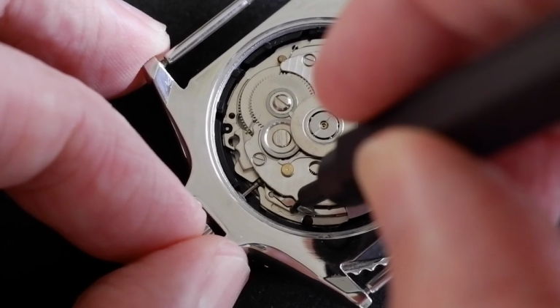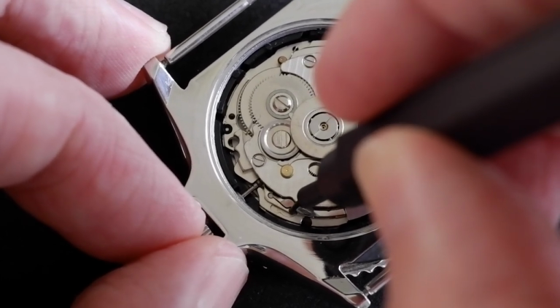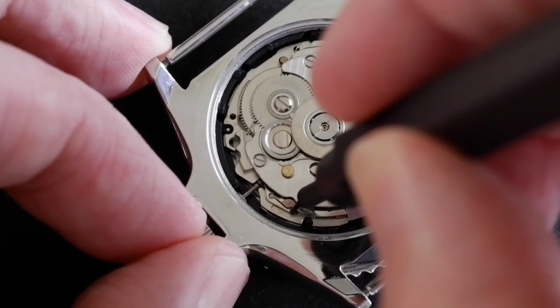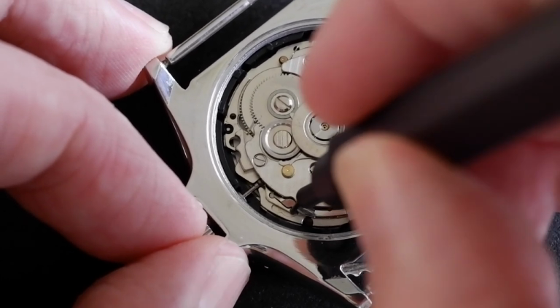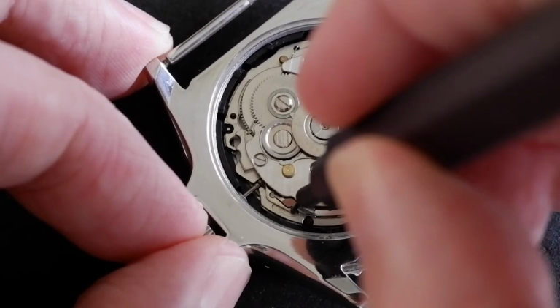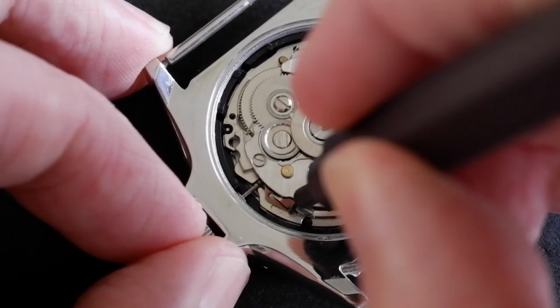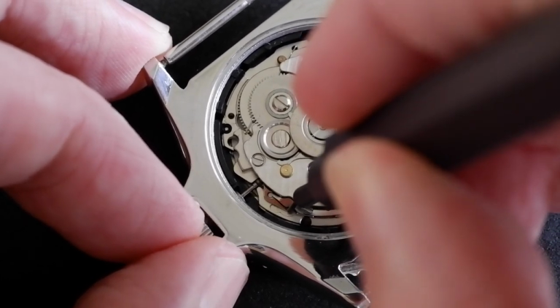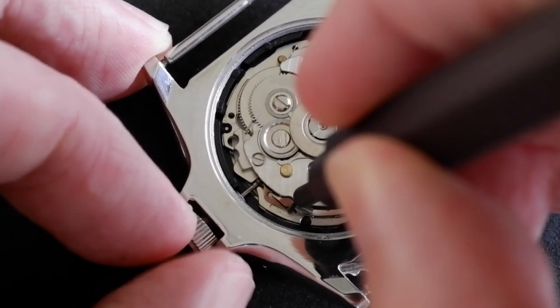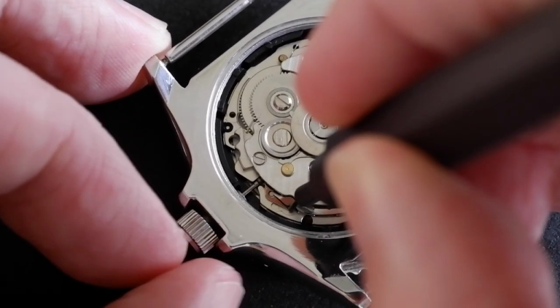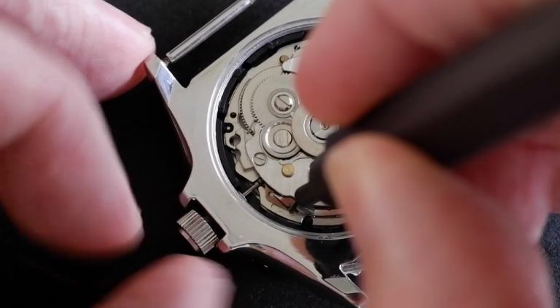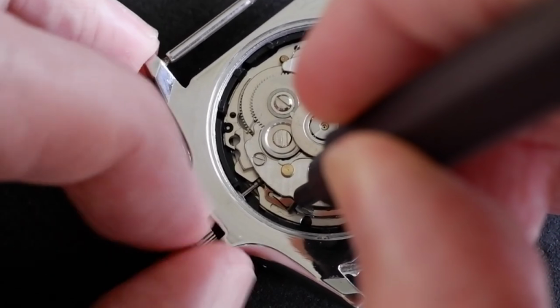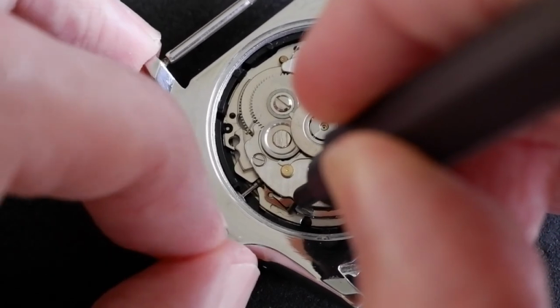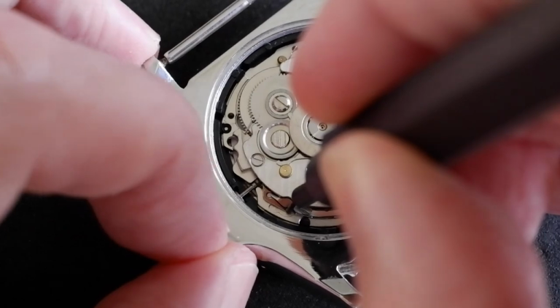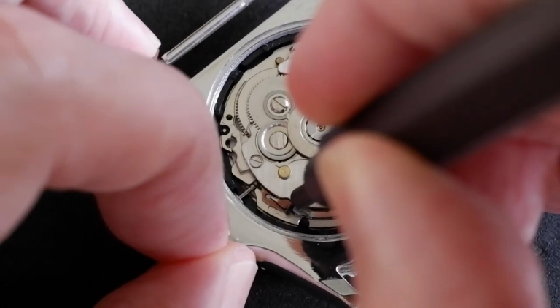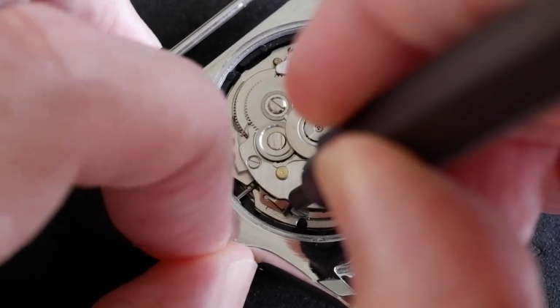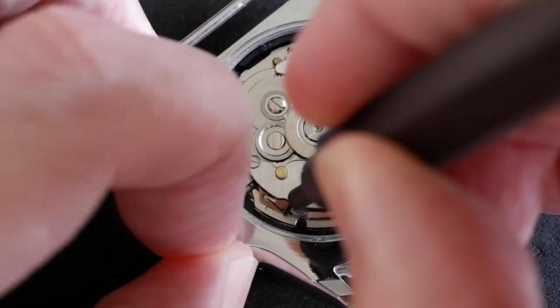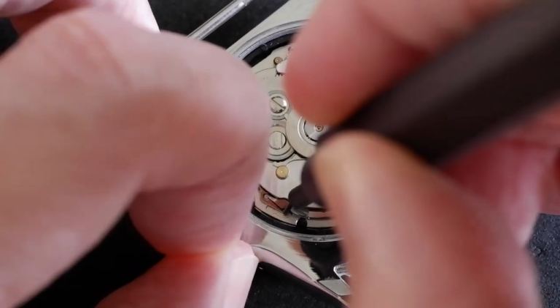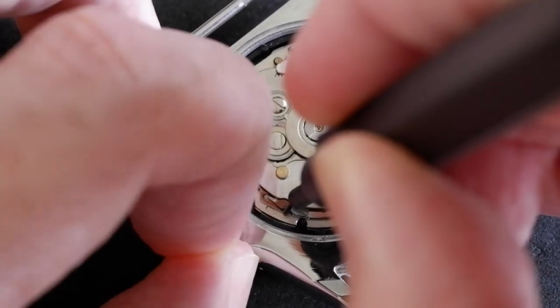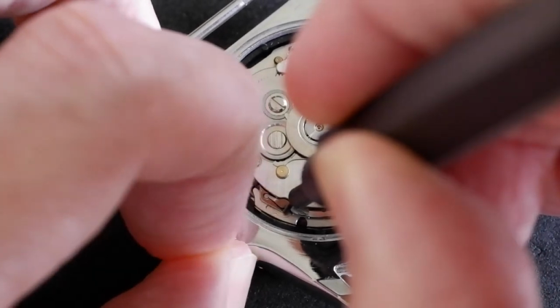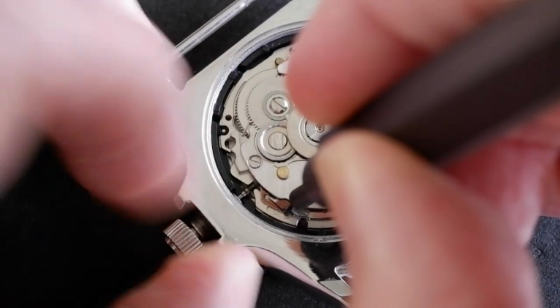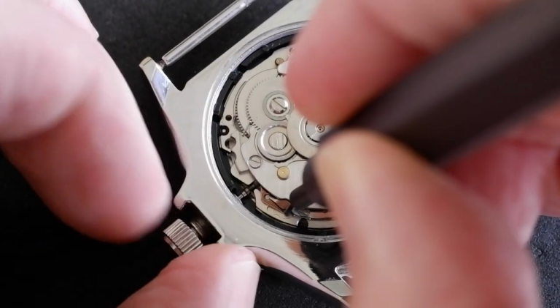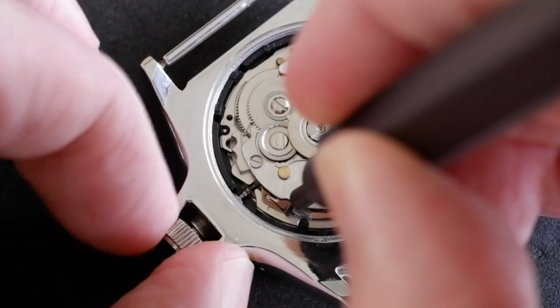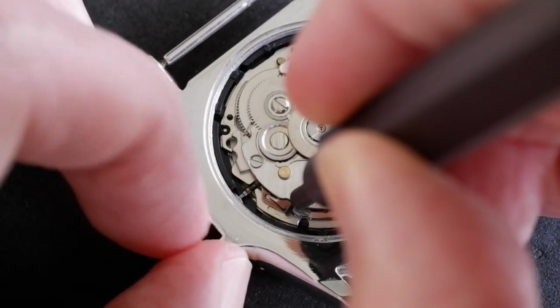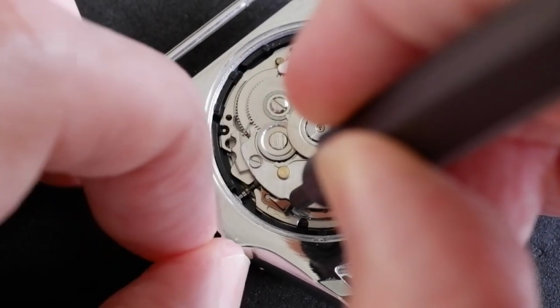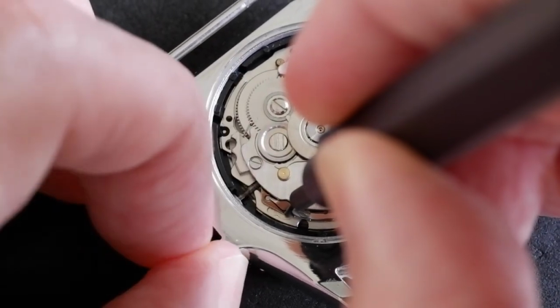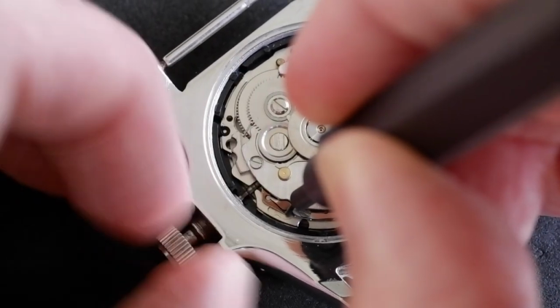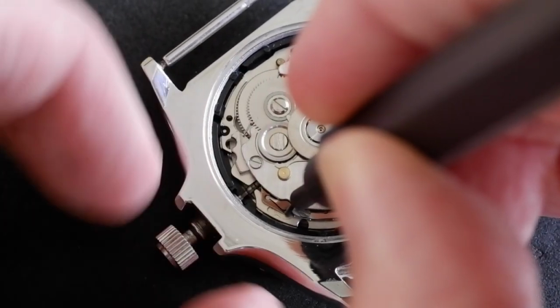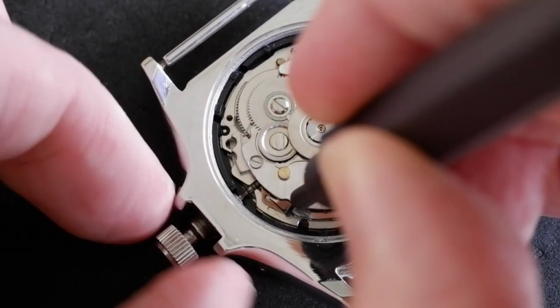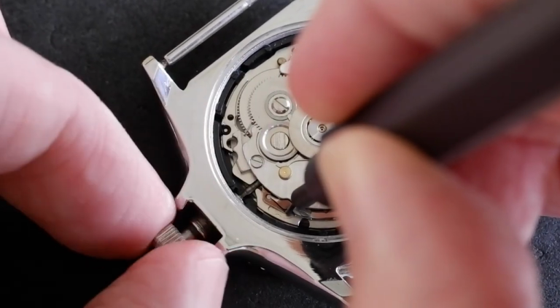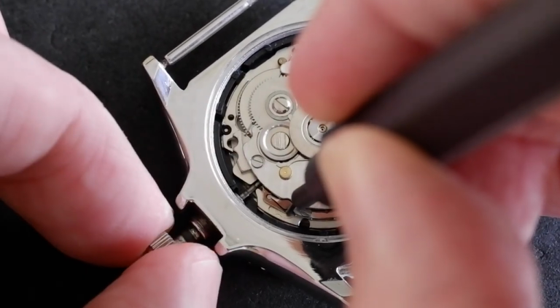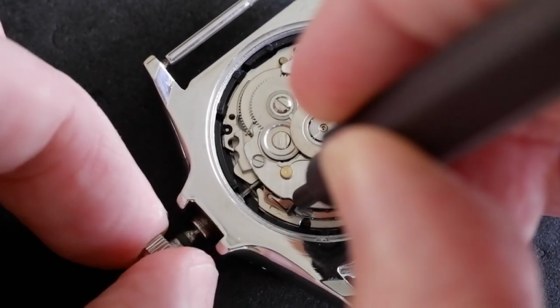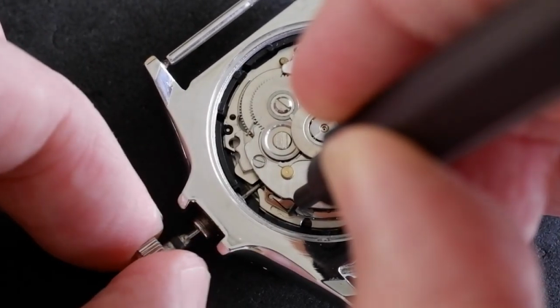And as we do that, we can pull the stem out. There we go.